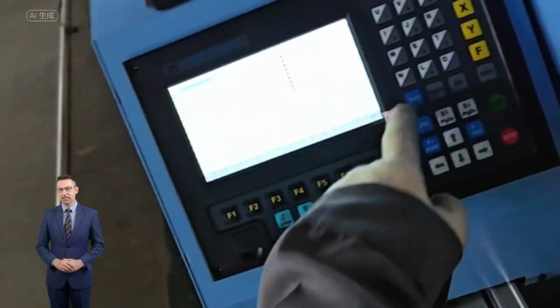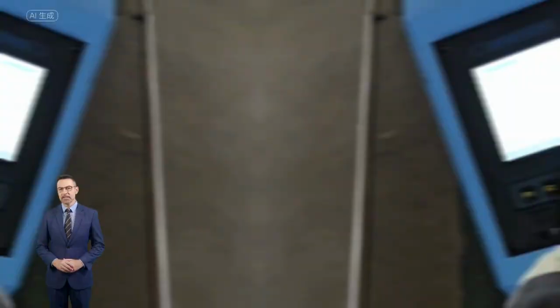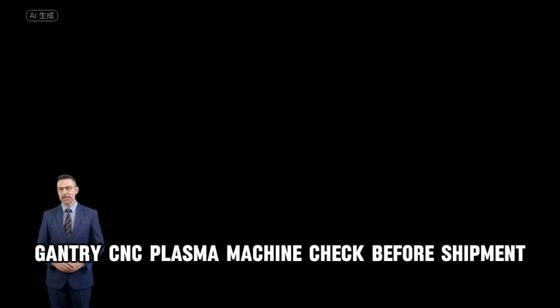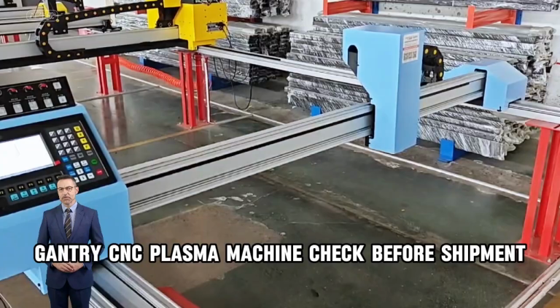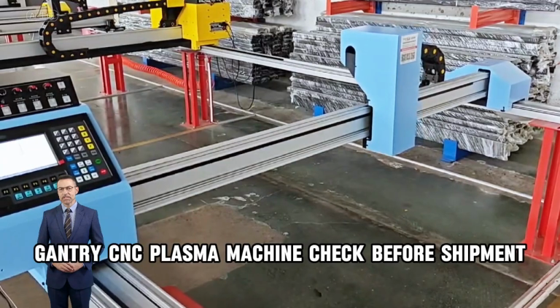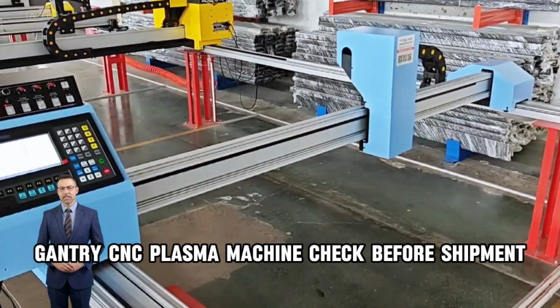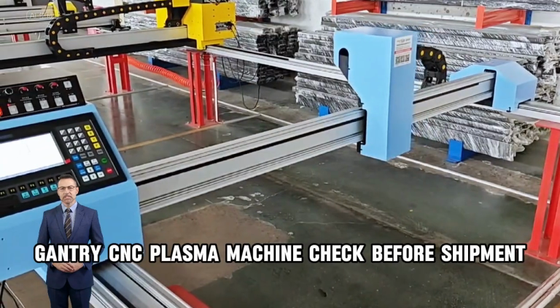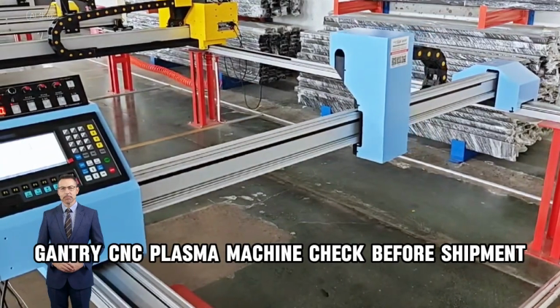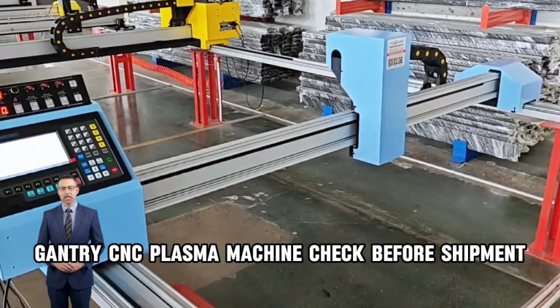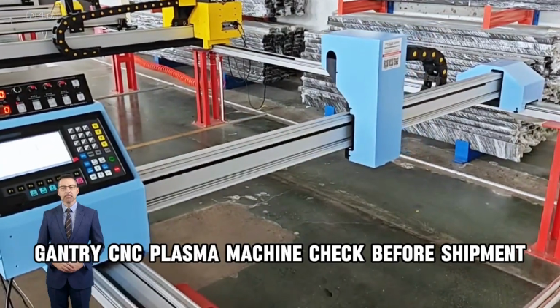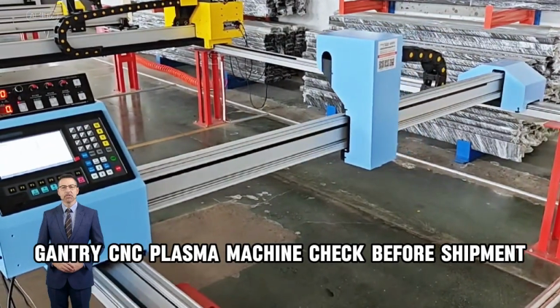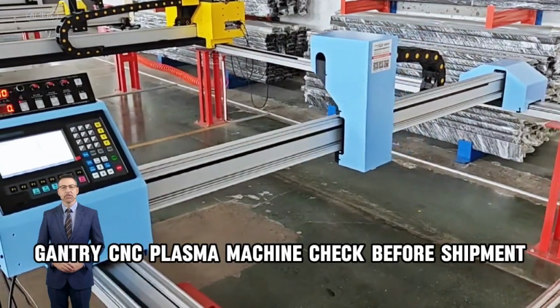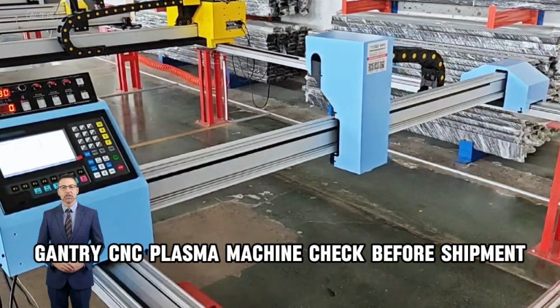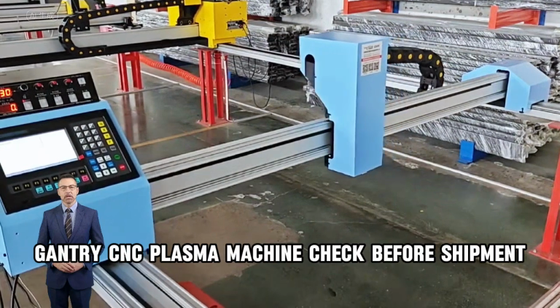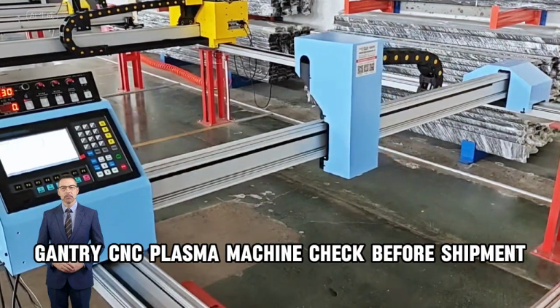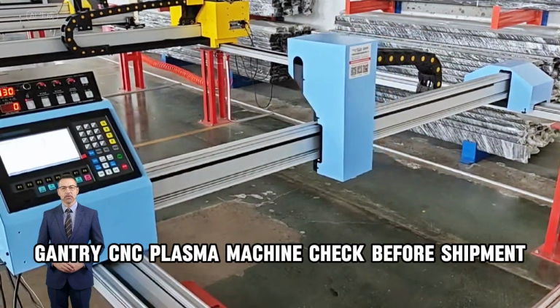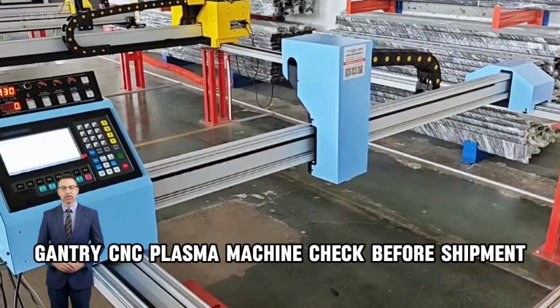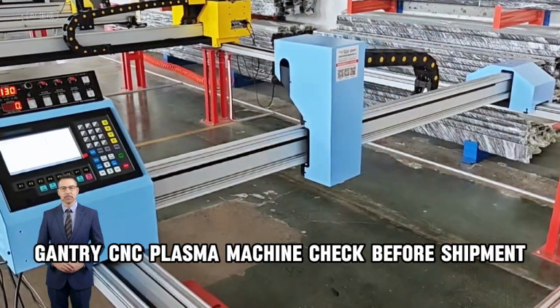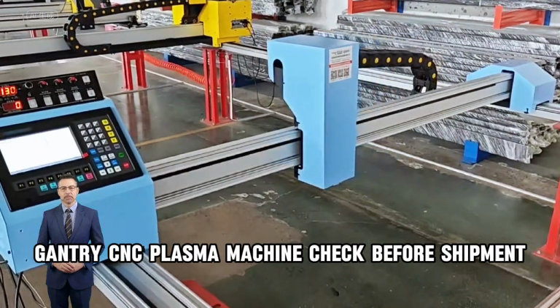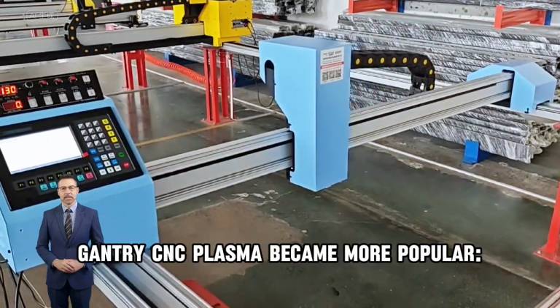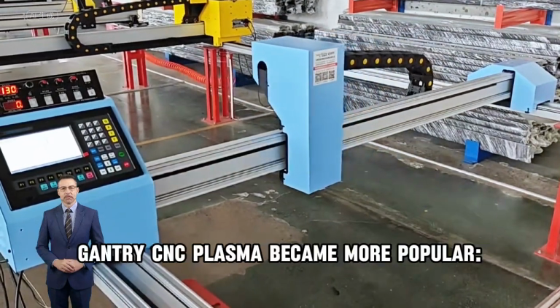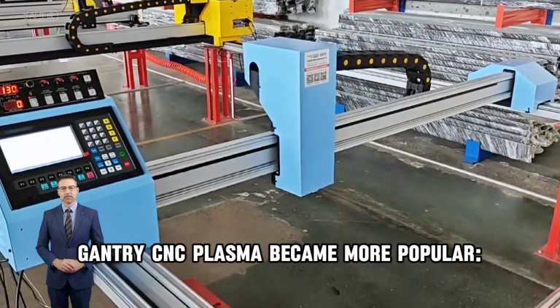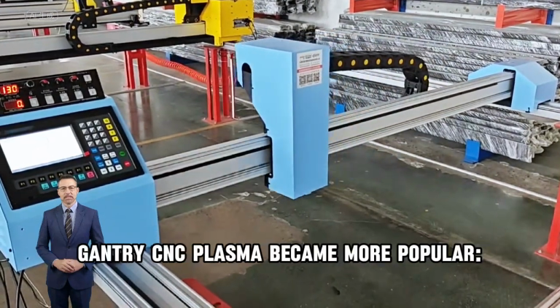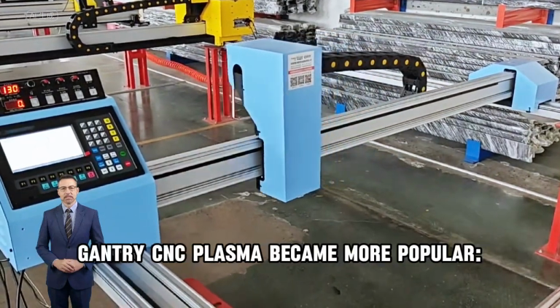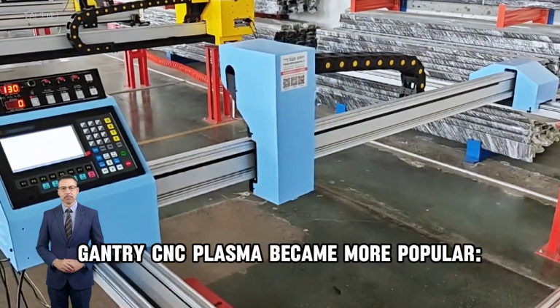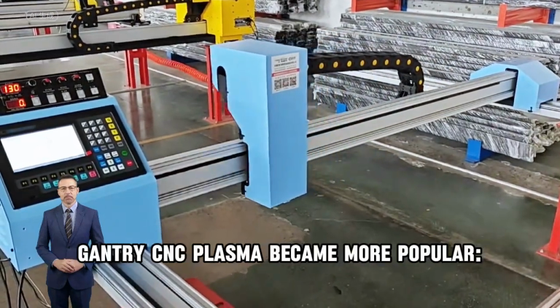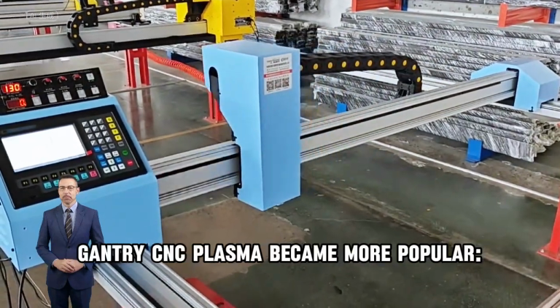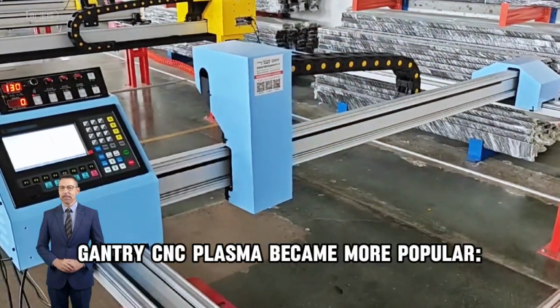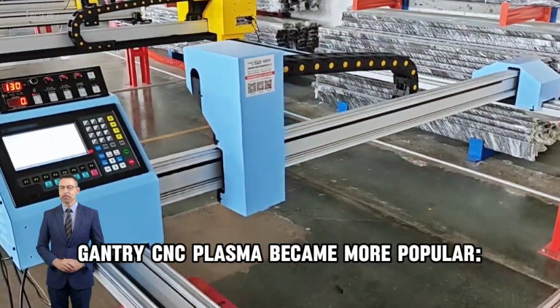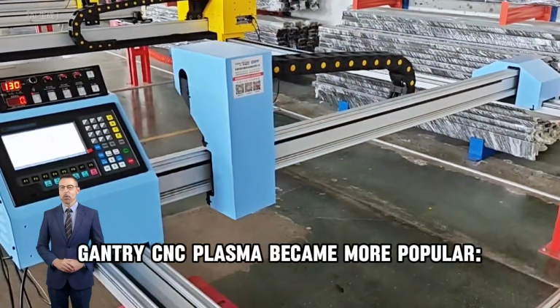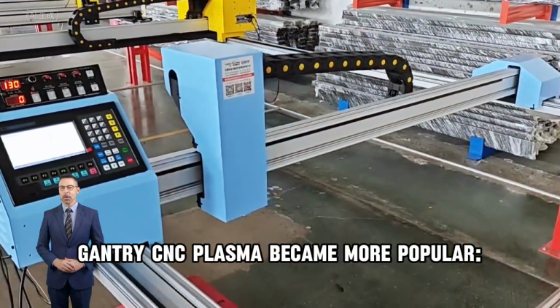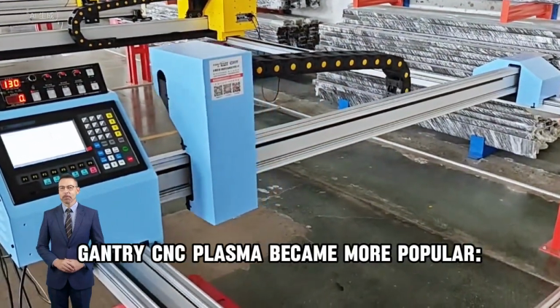Gantry CNC plasma machine check before shipment. Gantry CNC plasma has become more popular.